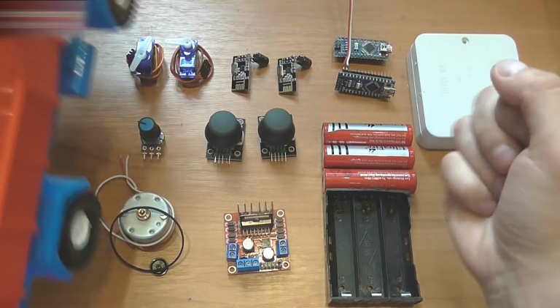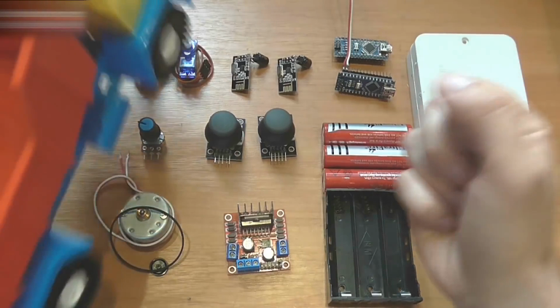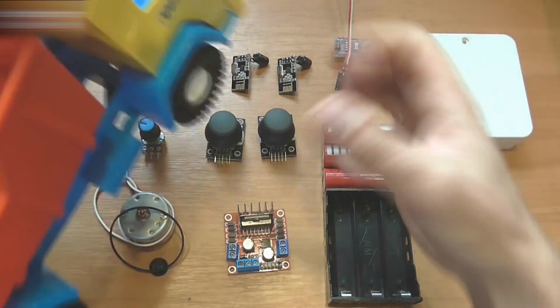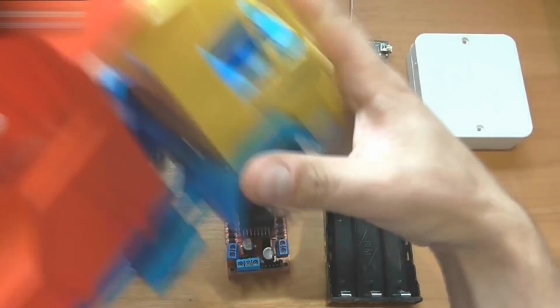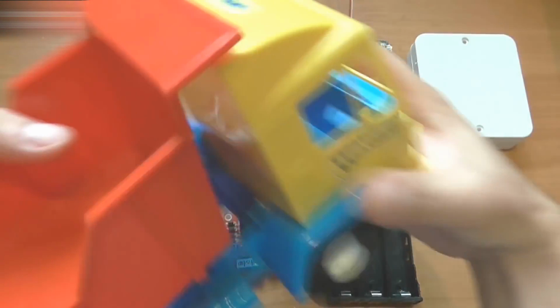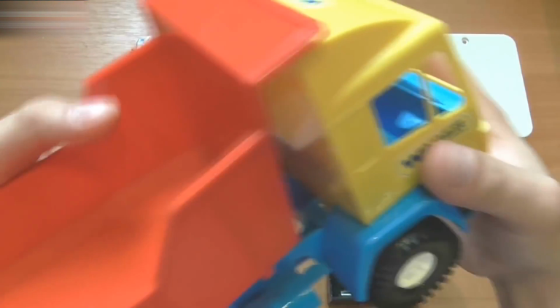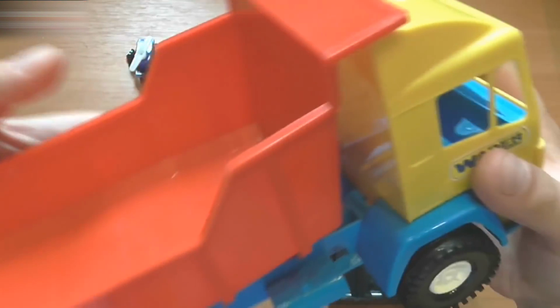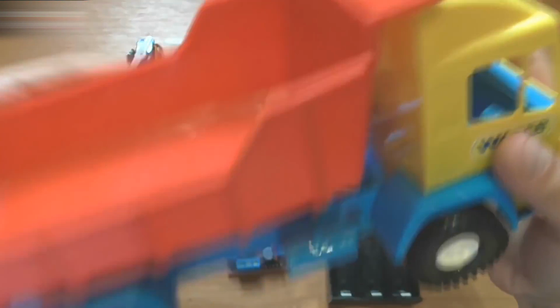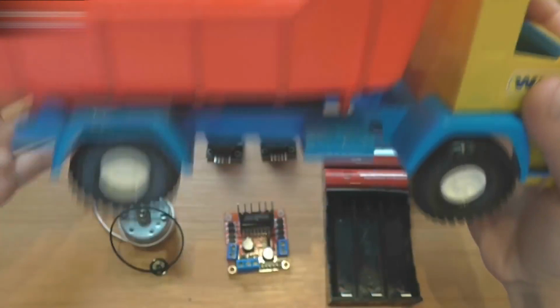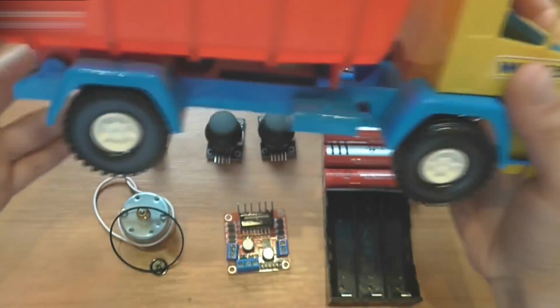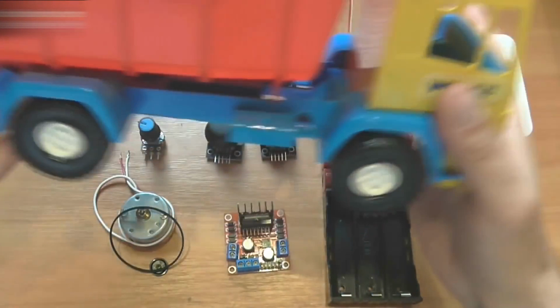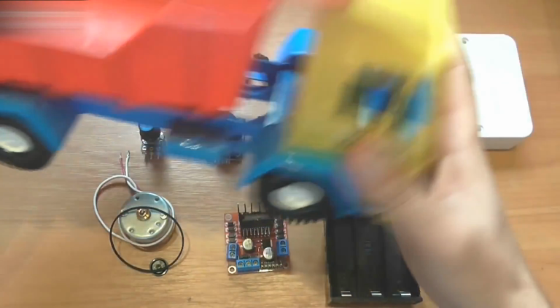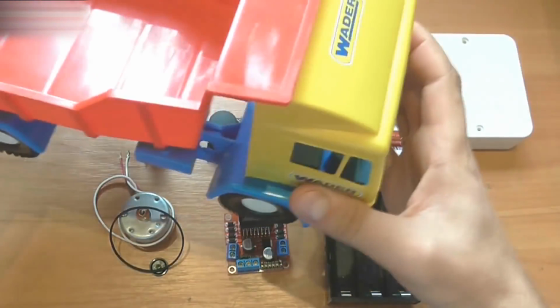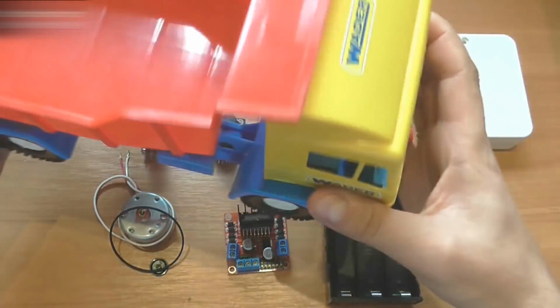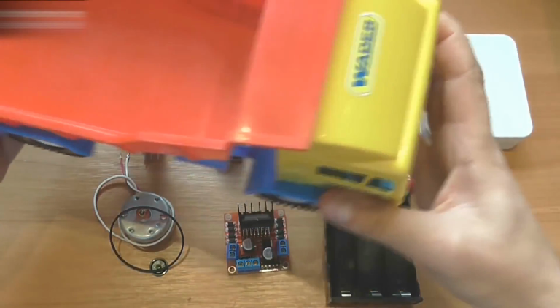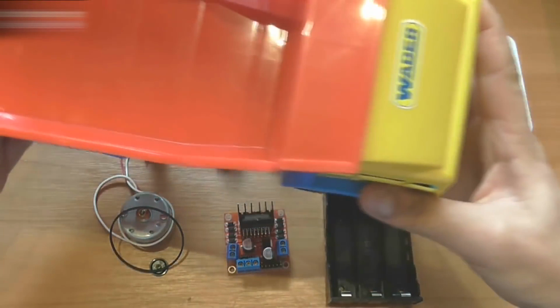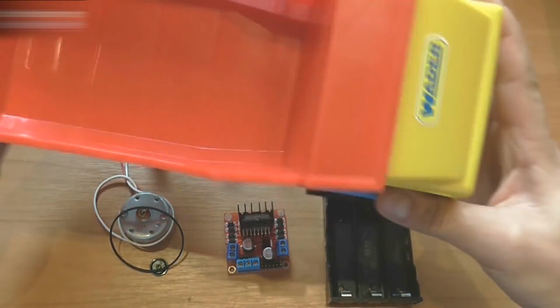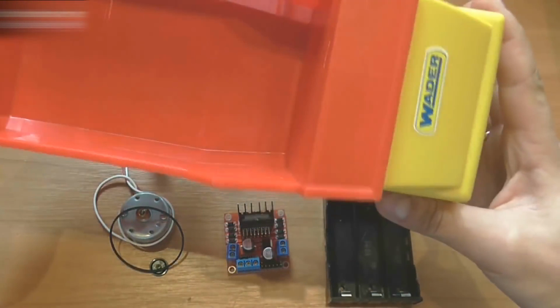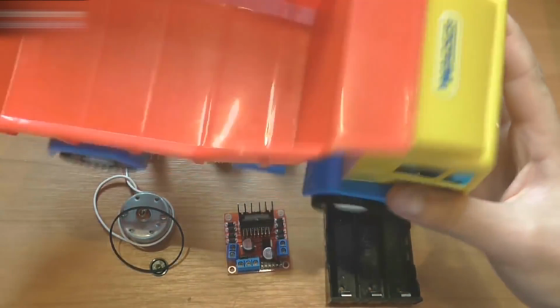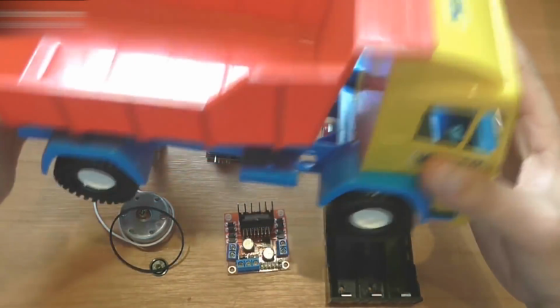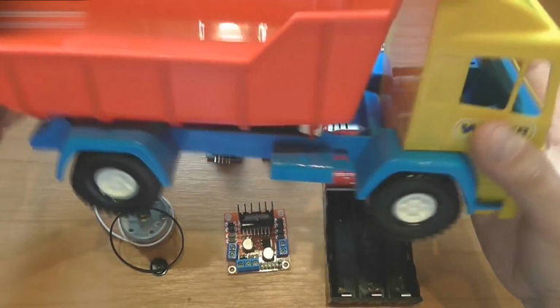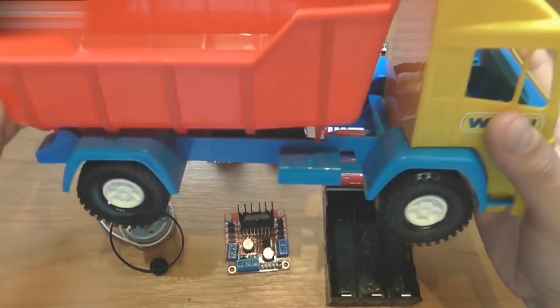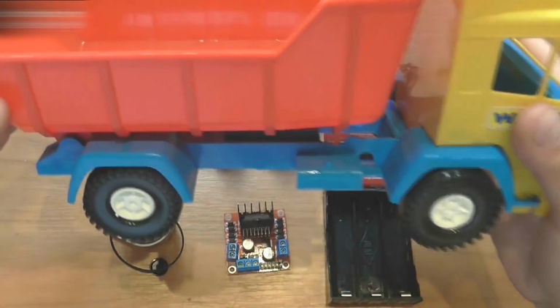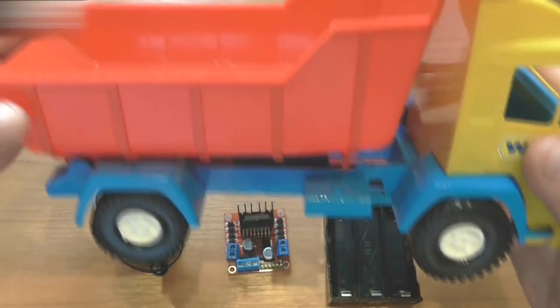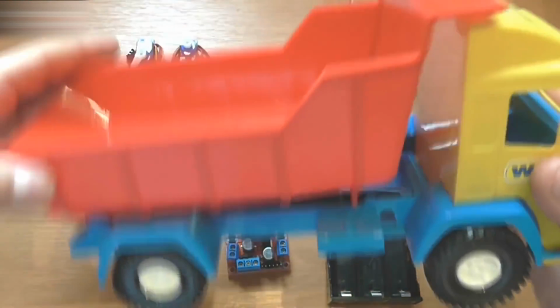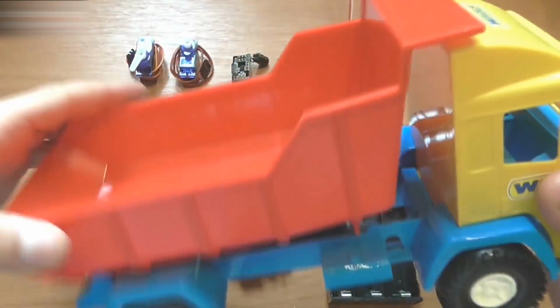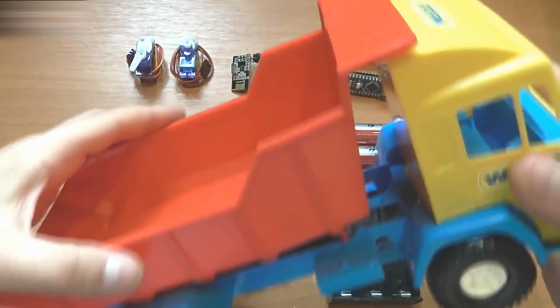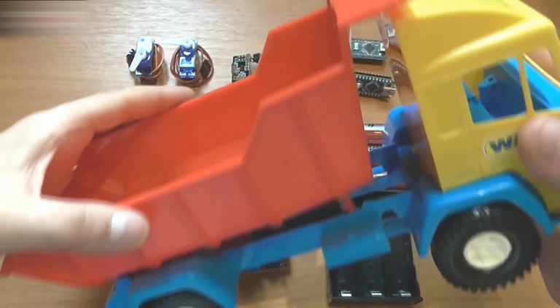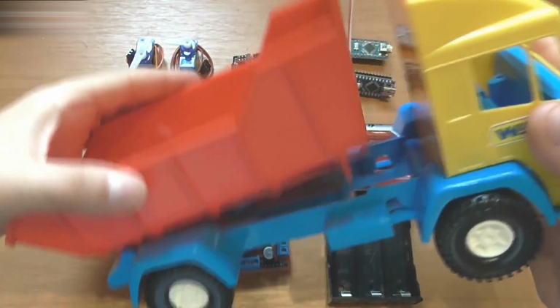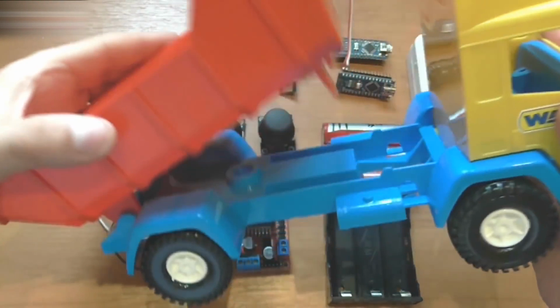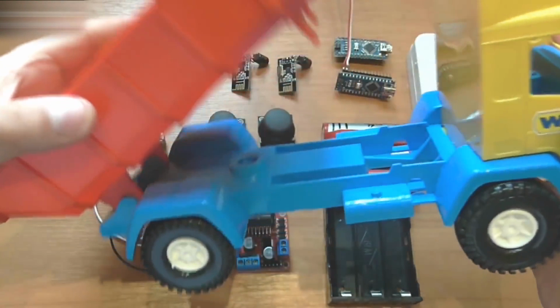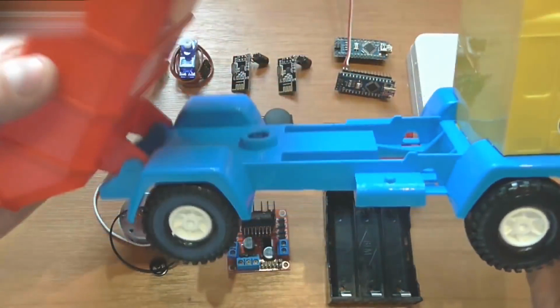Hi everybody! Today I will show you how to make a radio control mini truck with an automatic dump bed.